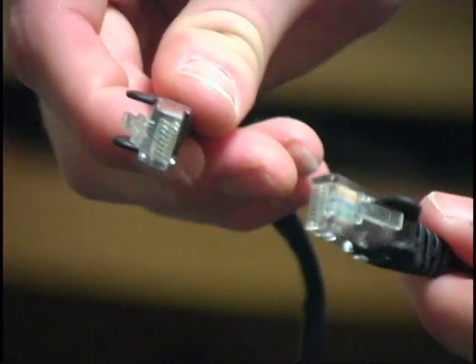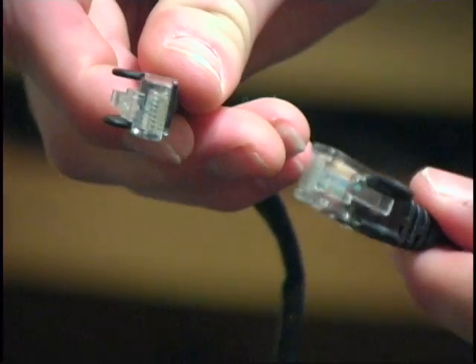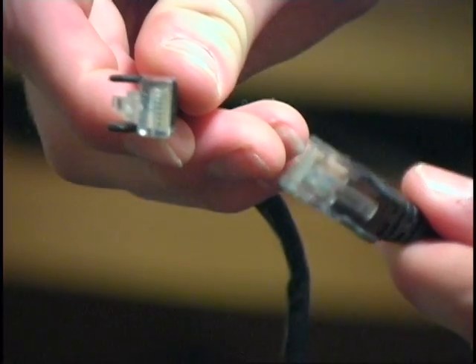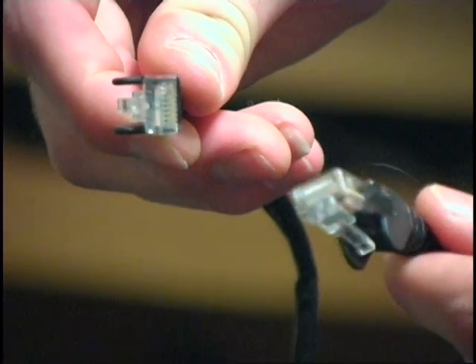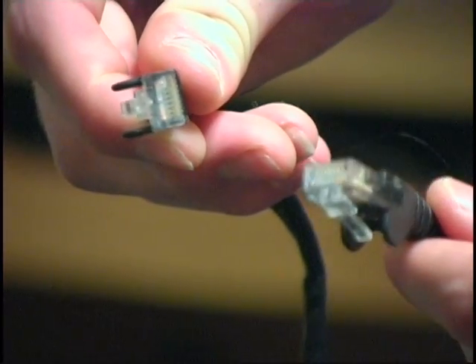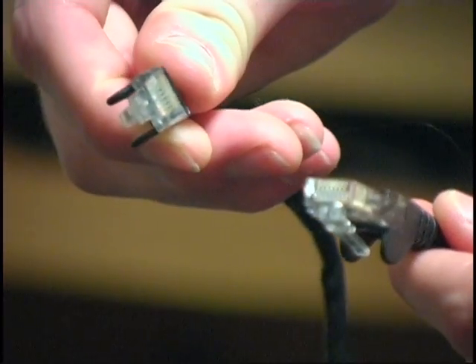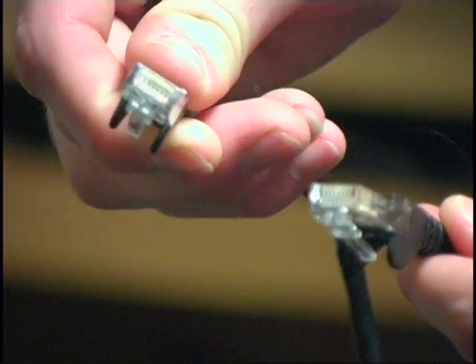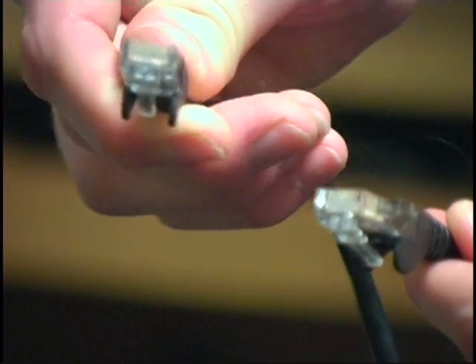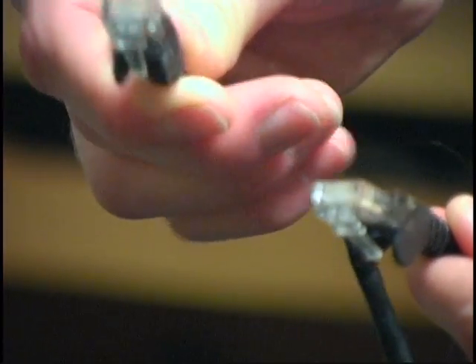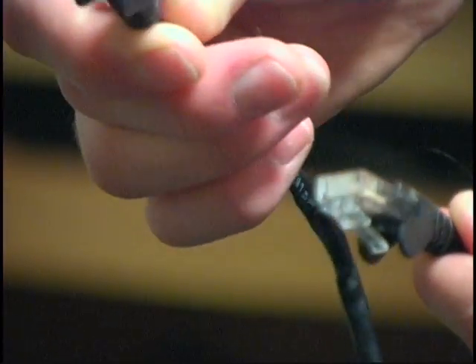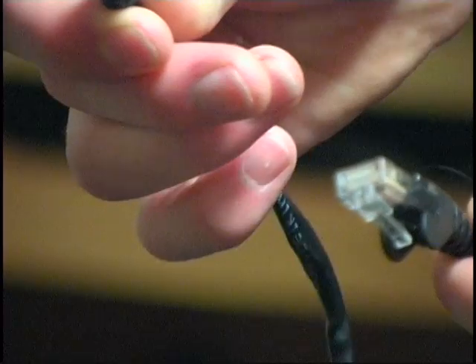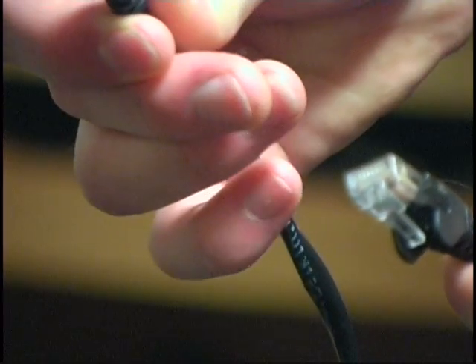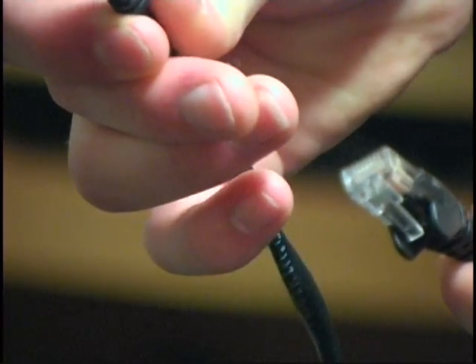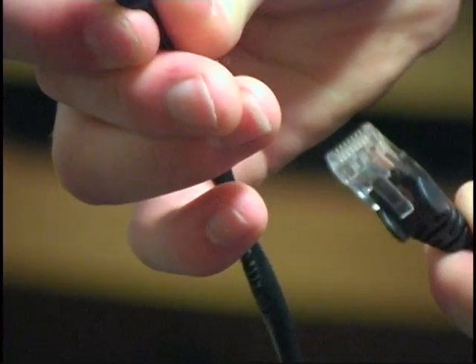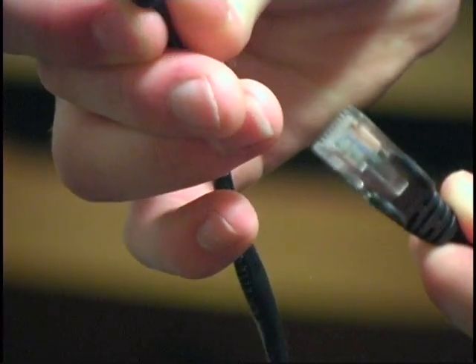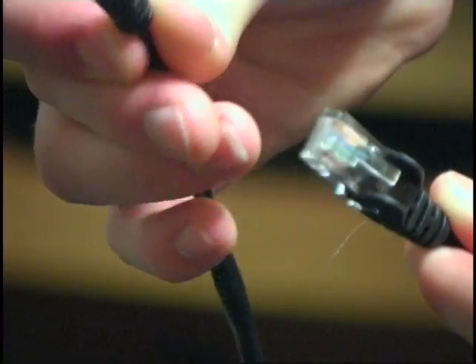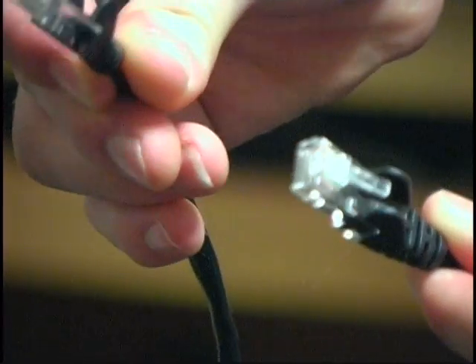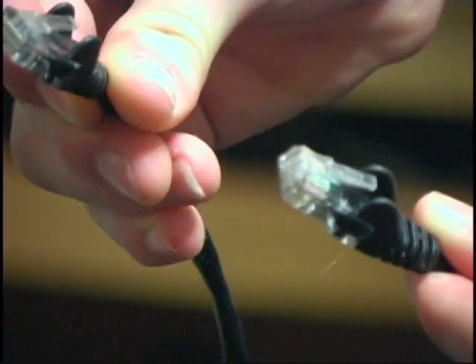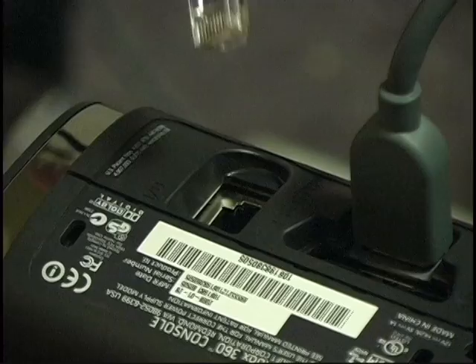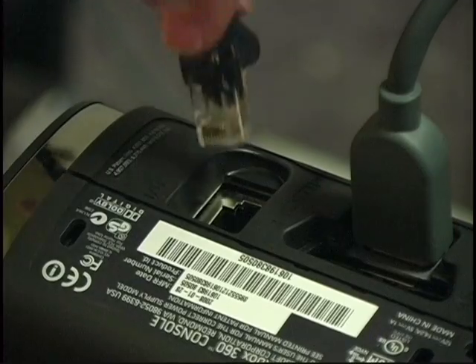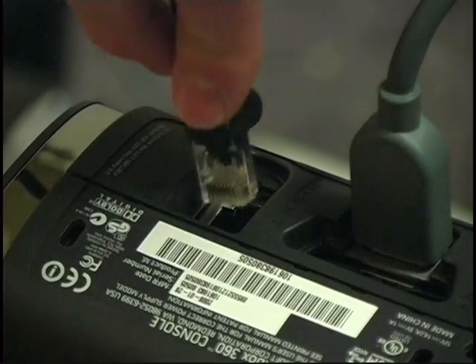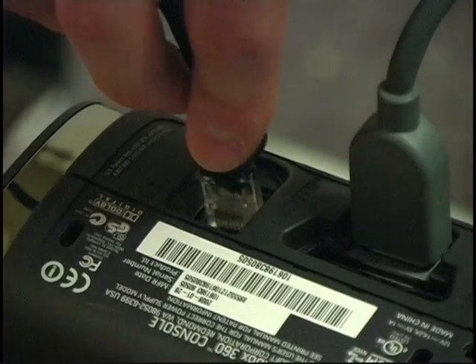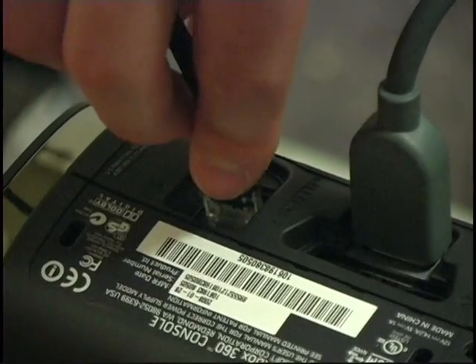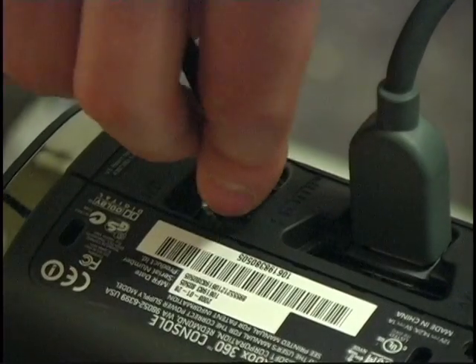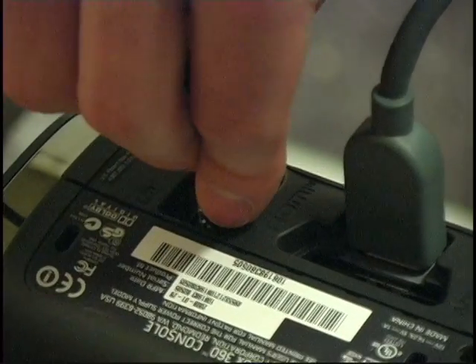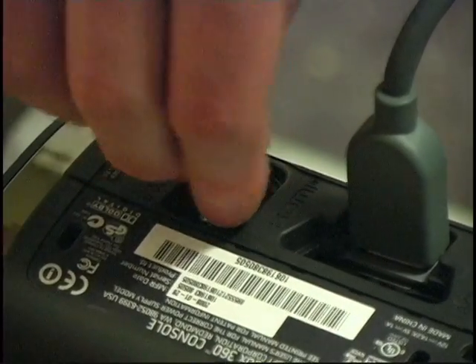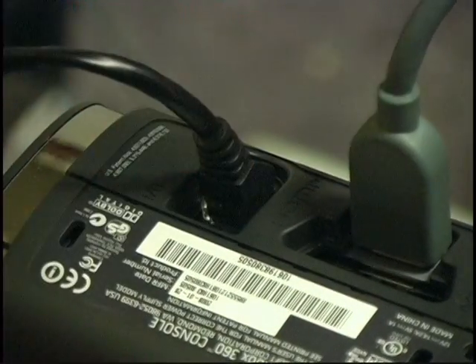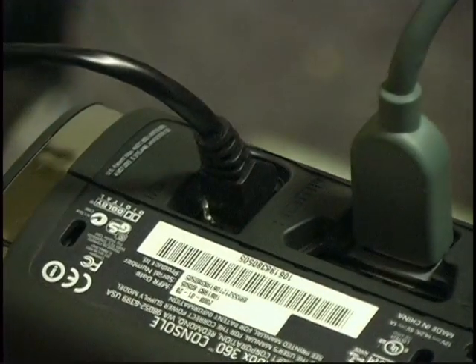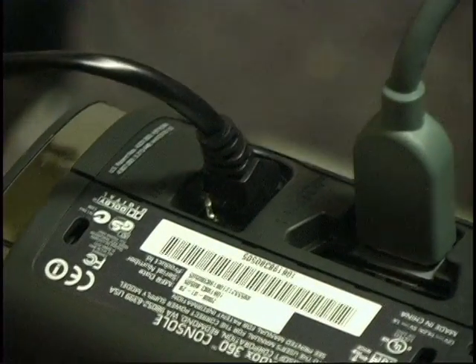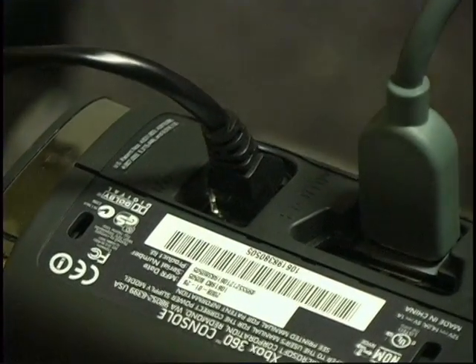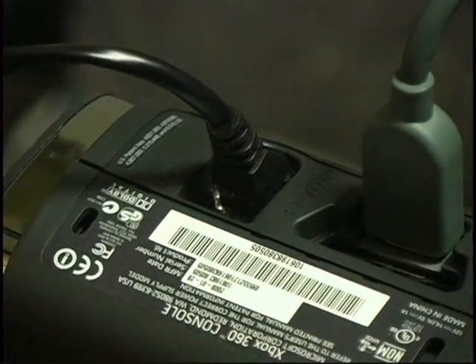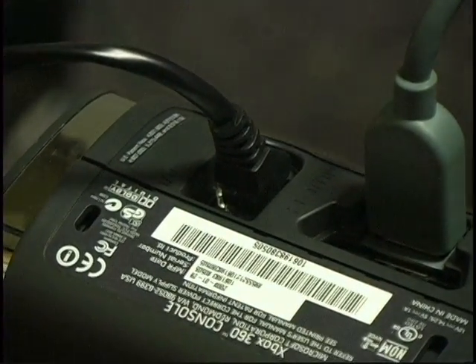This next step is optional, but if you want the best experience from your Xbox and play on Xbox Live, you should plug it into the internet with an ethernet cord.